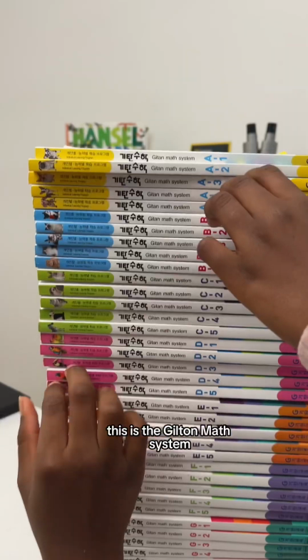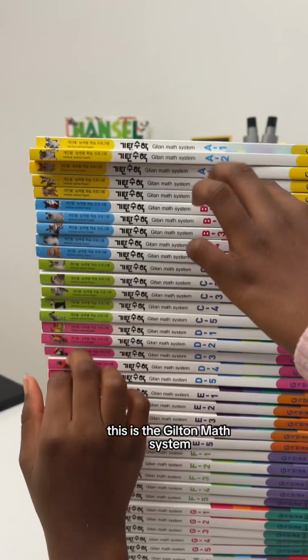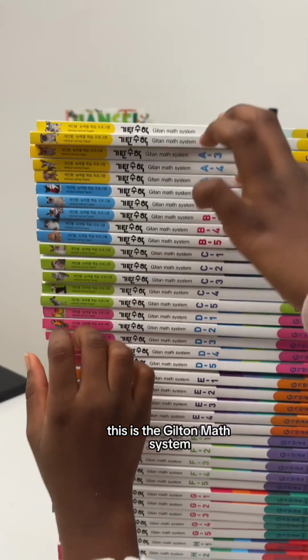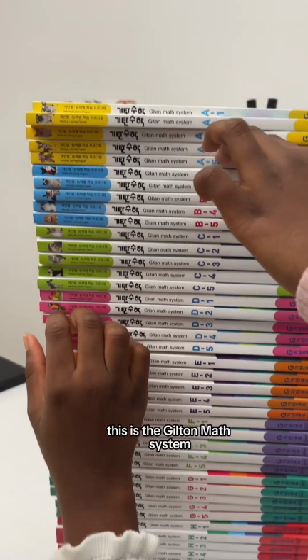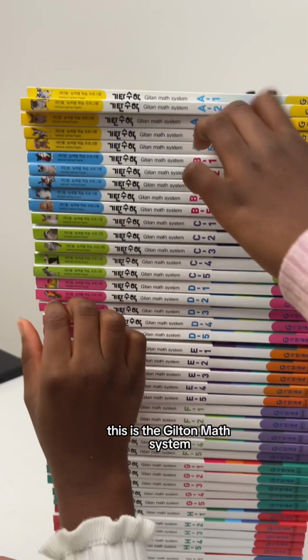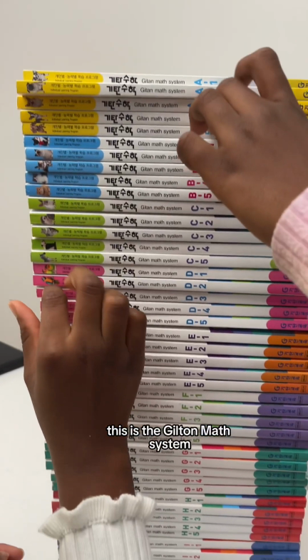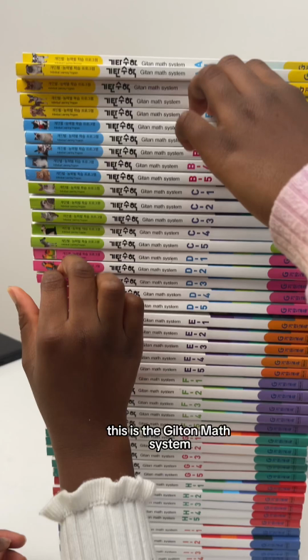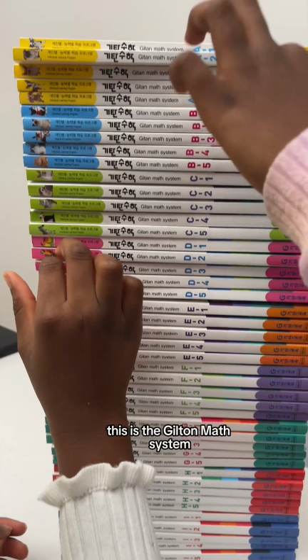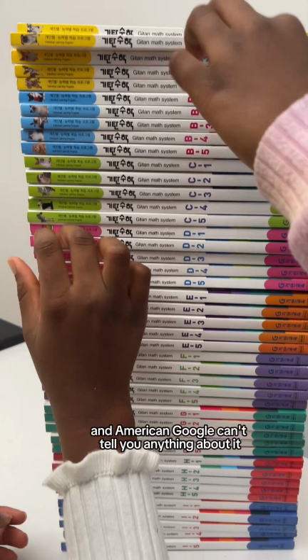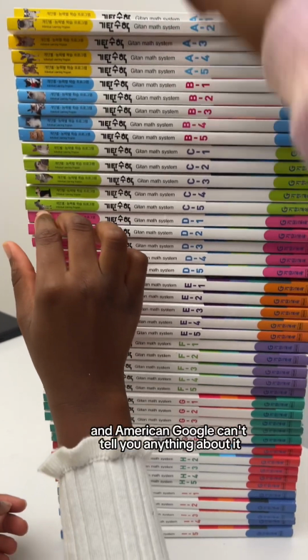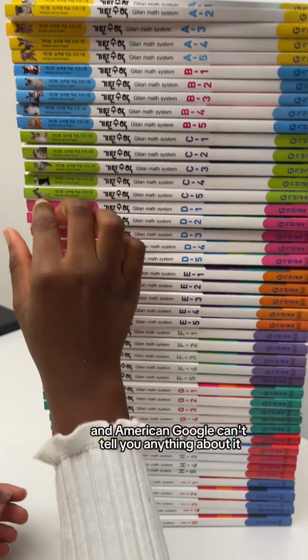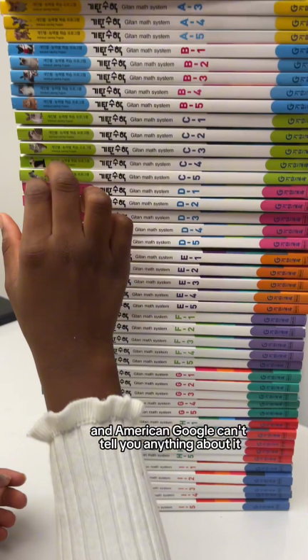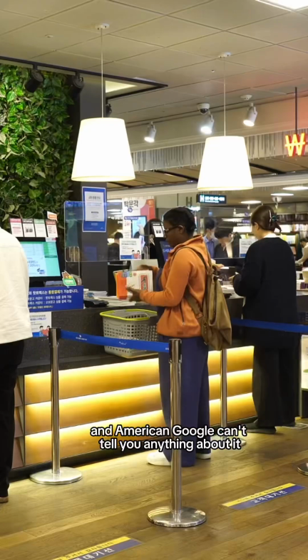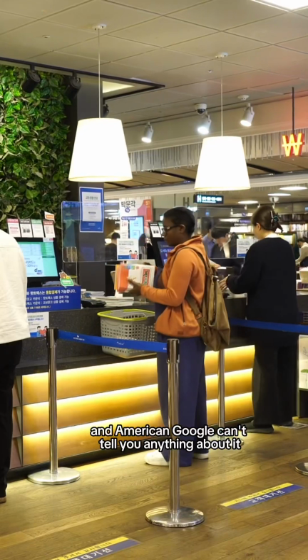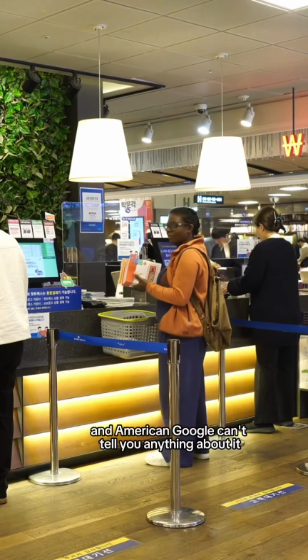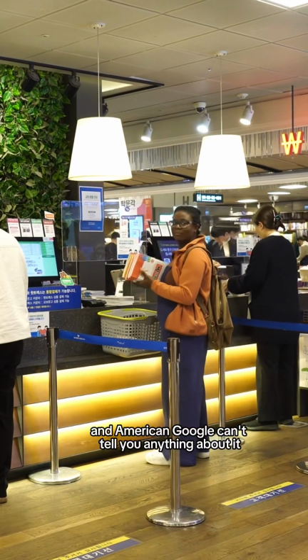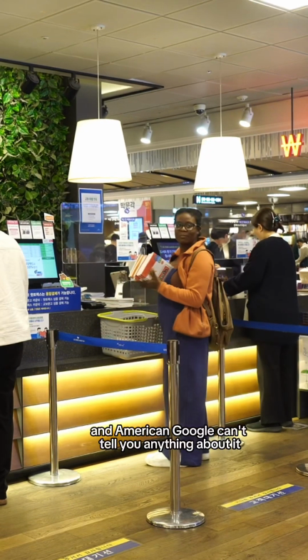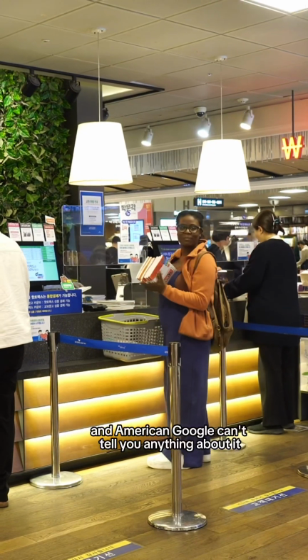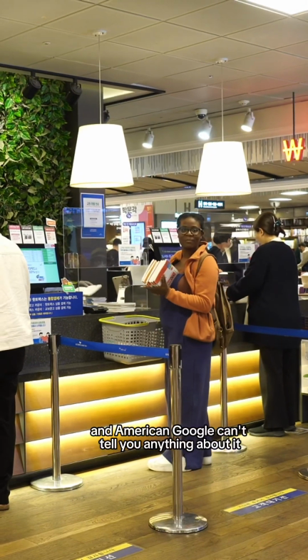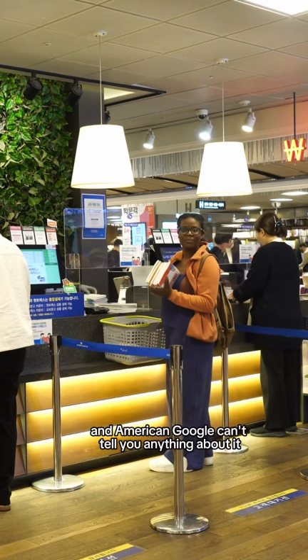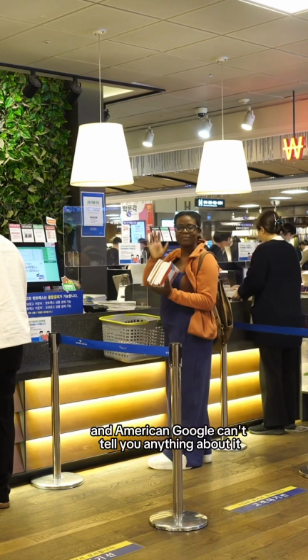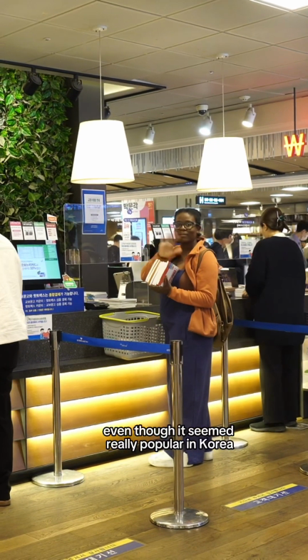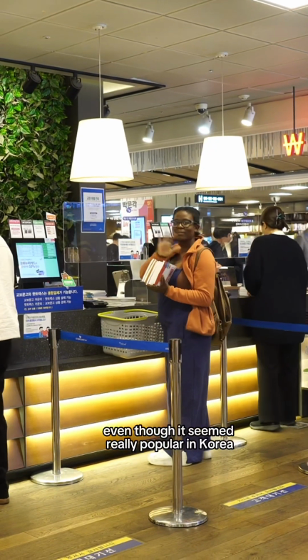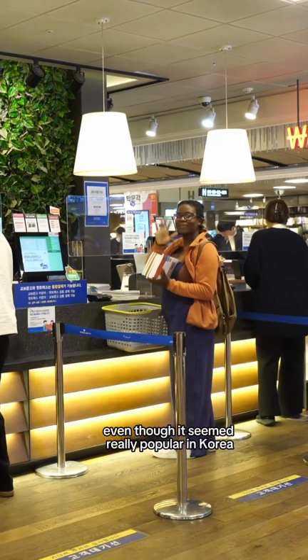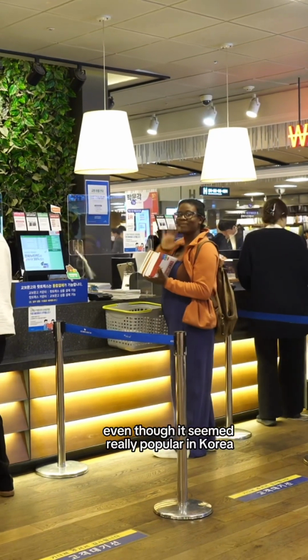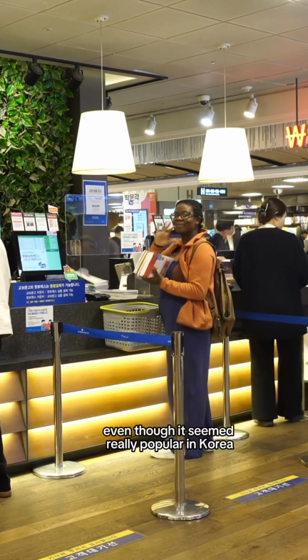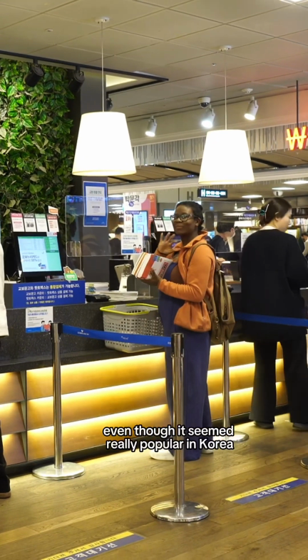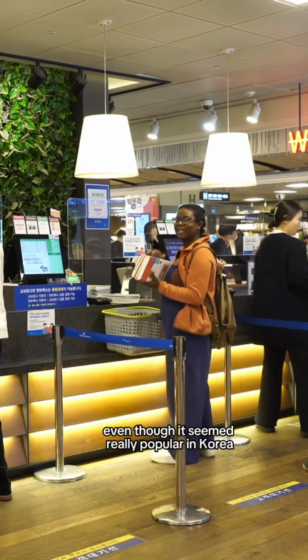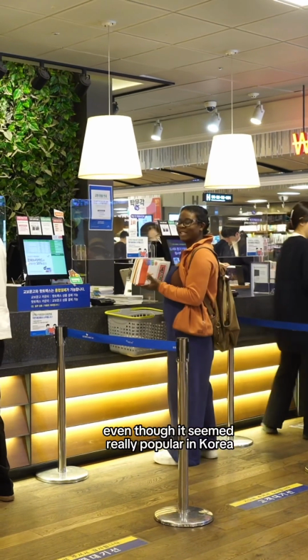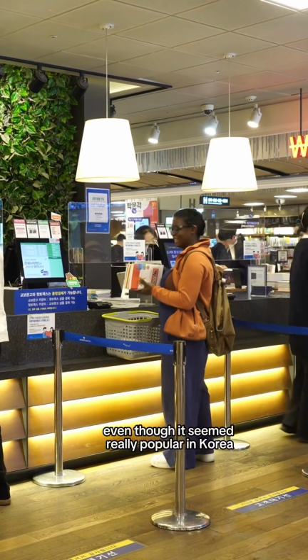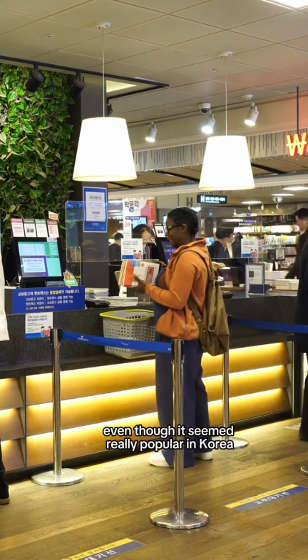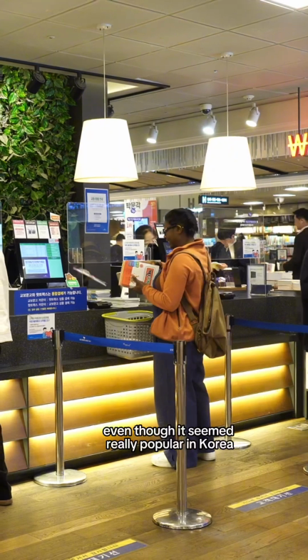This is the Gilton math system, and American Google can't tell you anything about it, even though it seemed really popular in Korea.